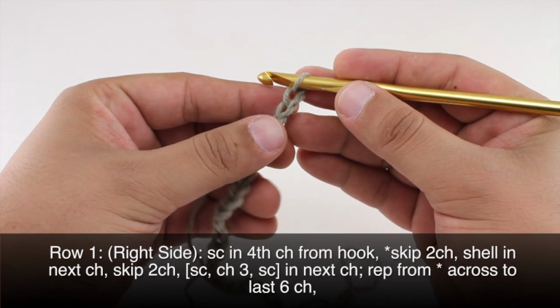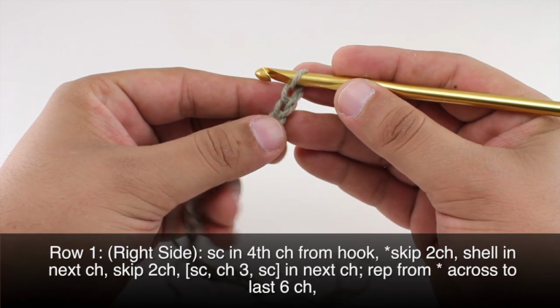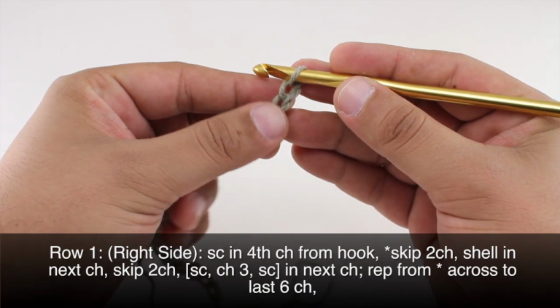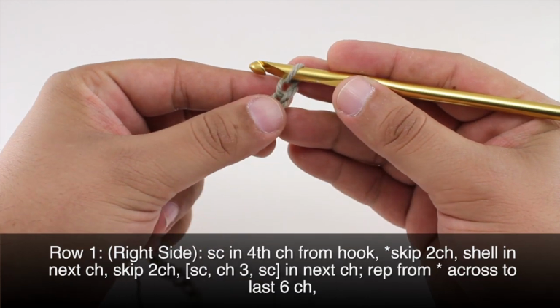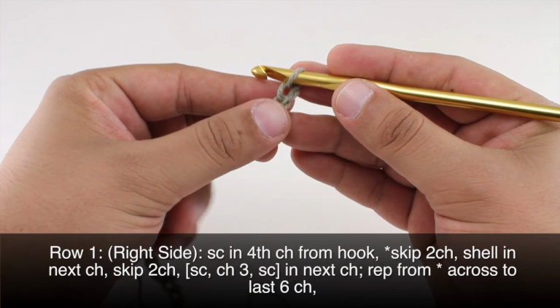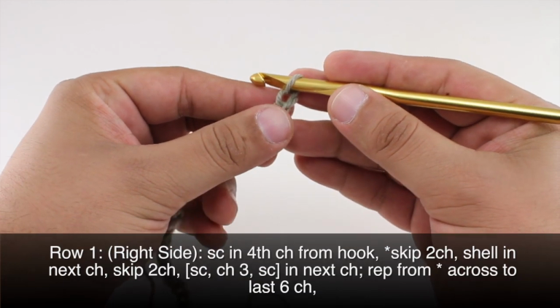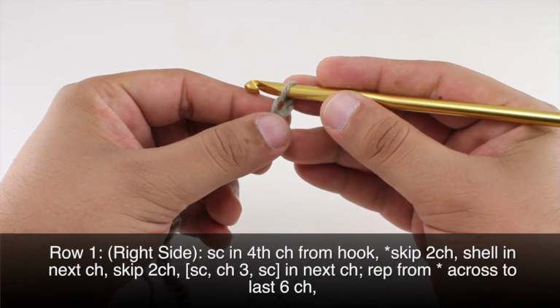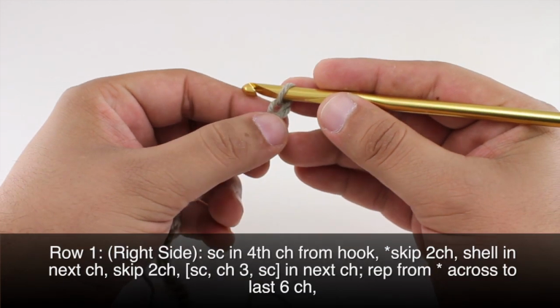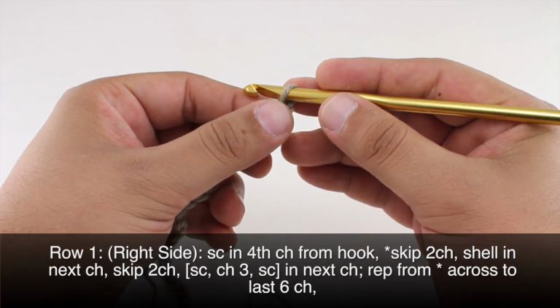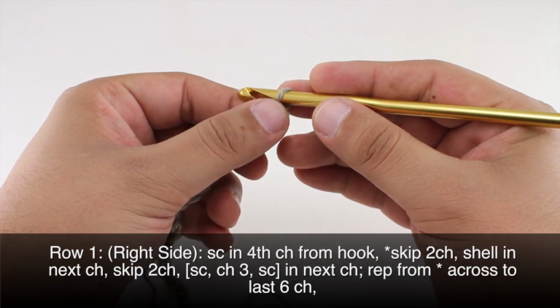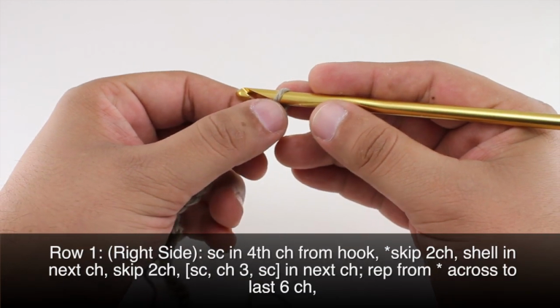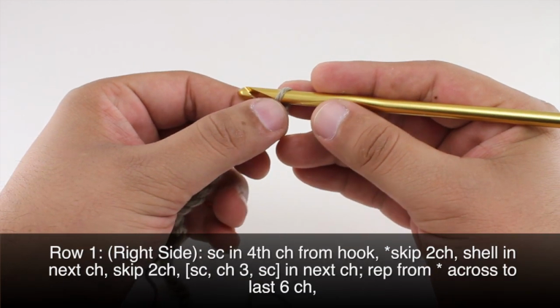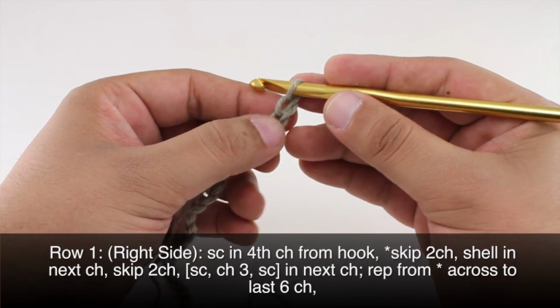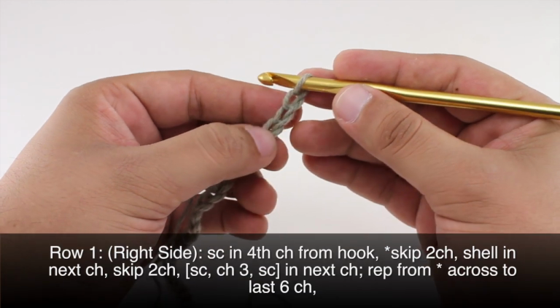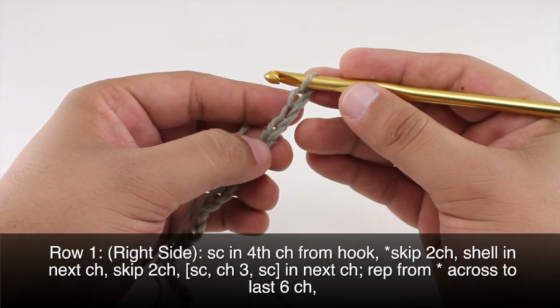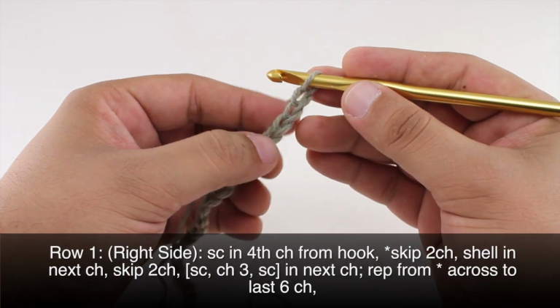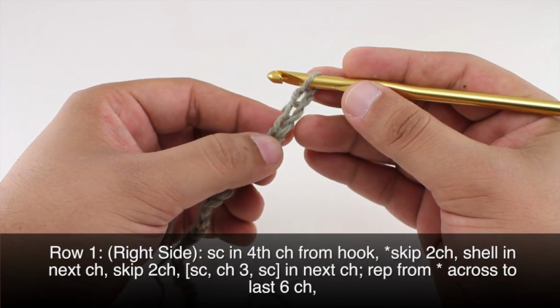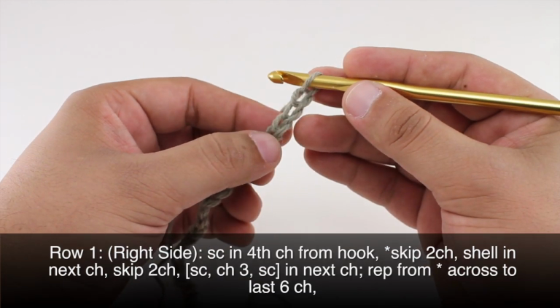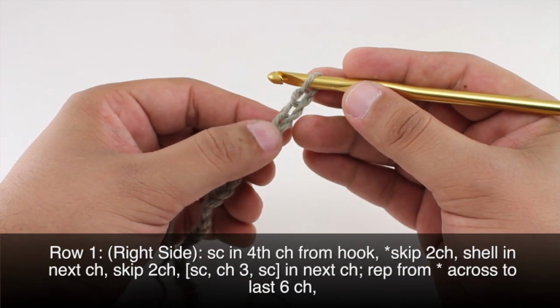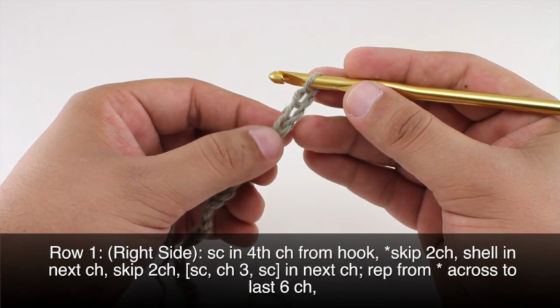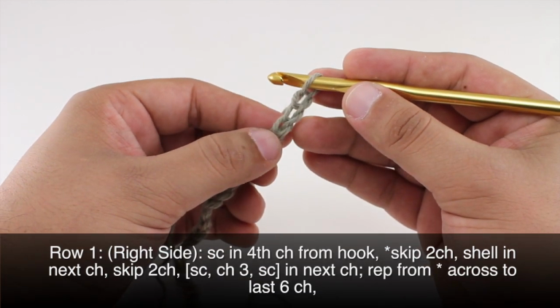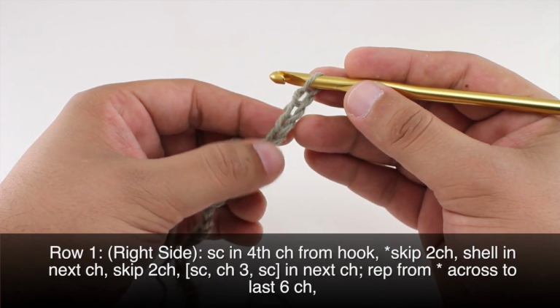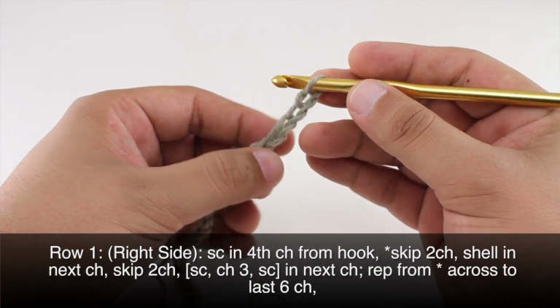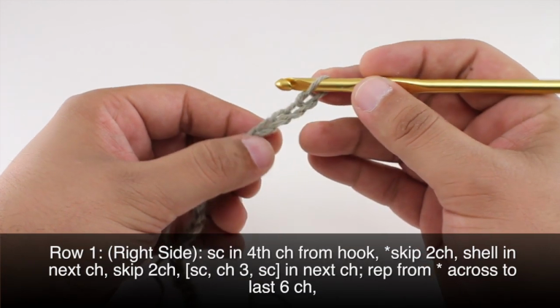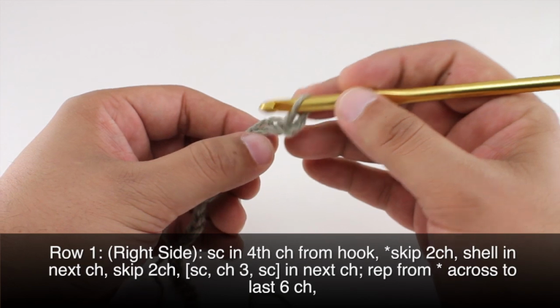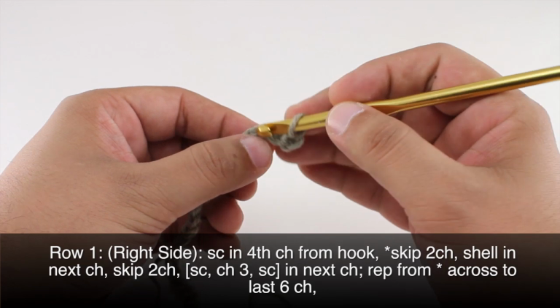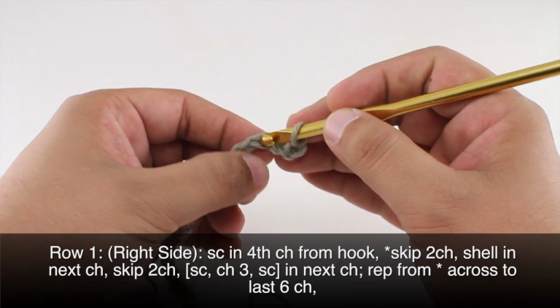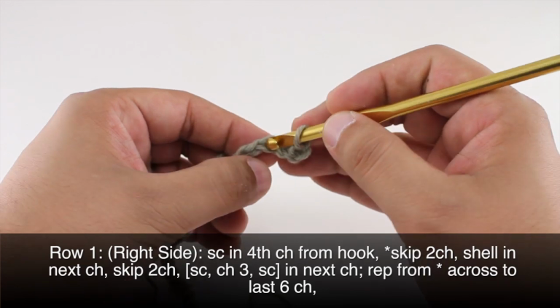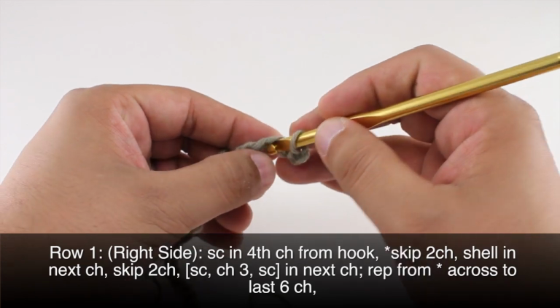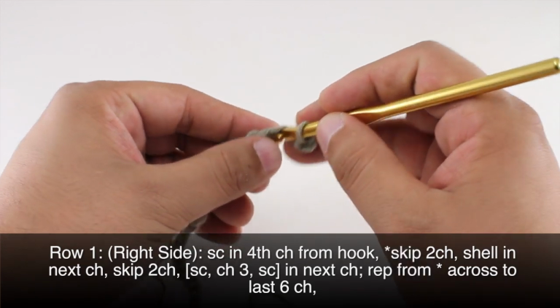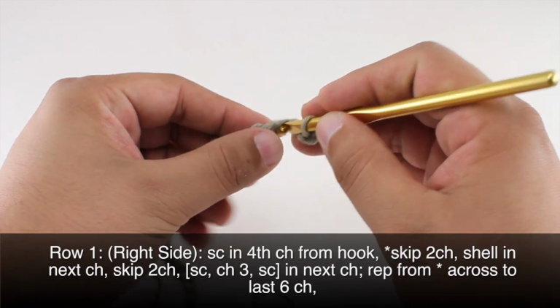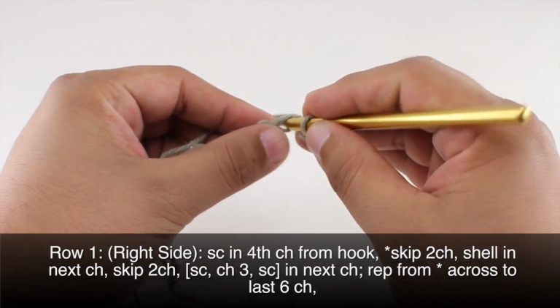To begin the stitch you'll need to create a foundation chain in multiples of six plus four. Row one: beginning on the right side of our work, we are going to do a single crochet into the fourth chain from our hook.